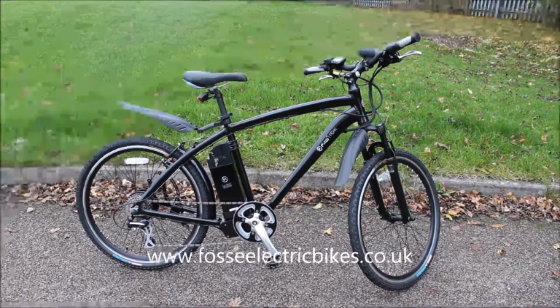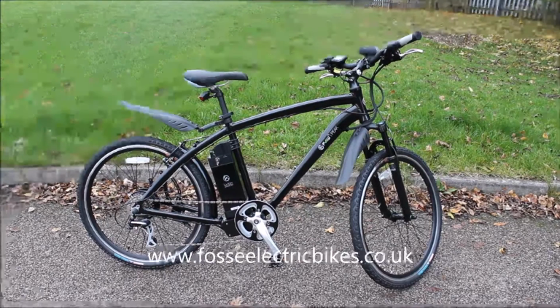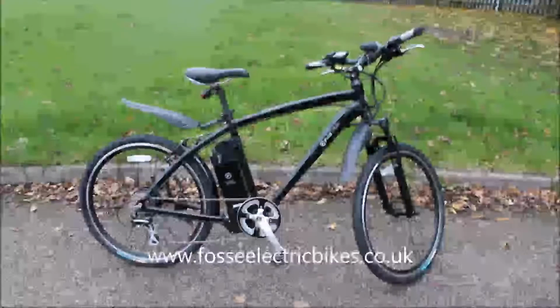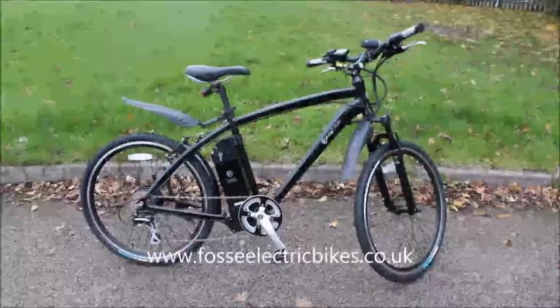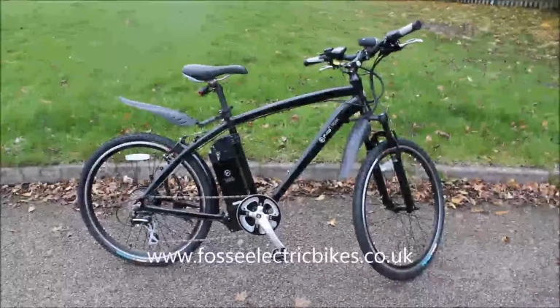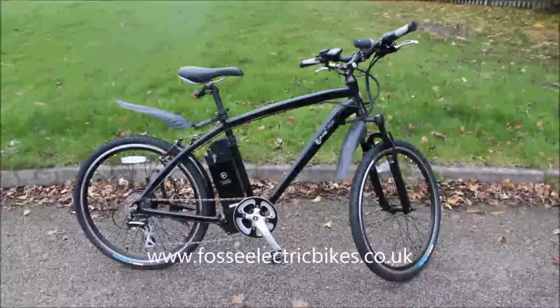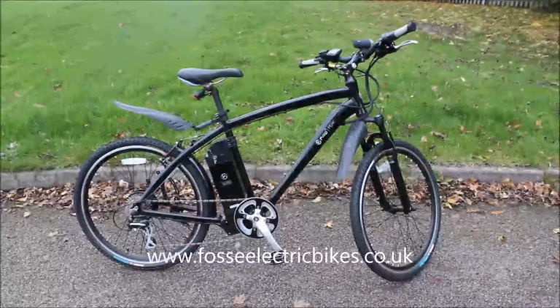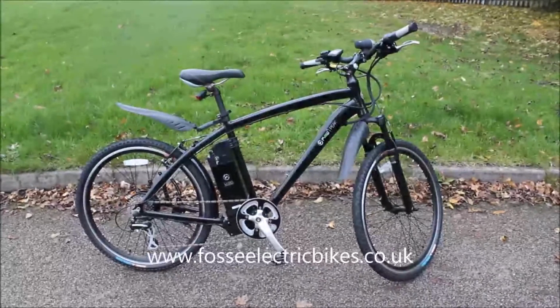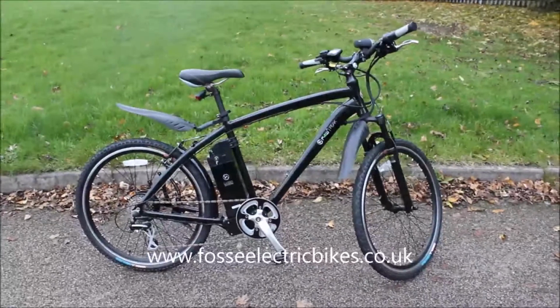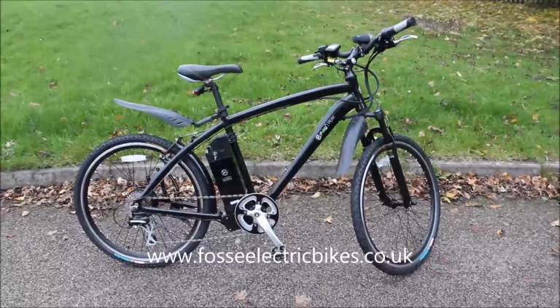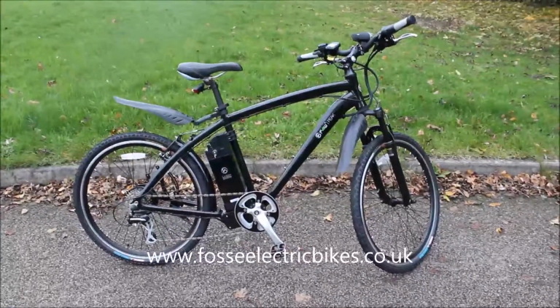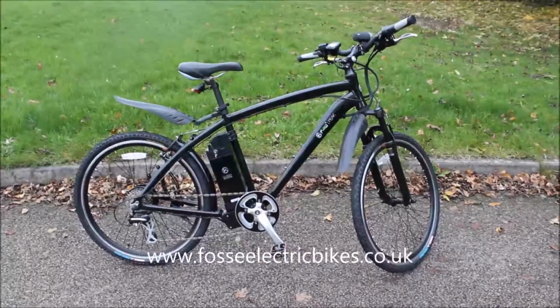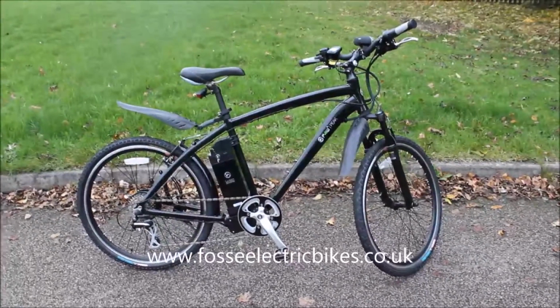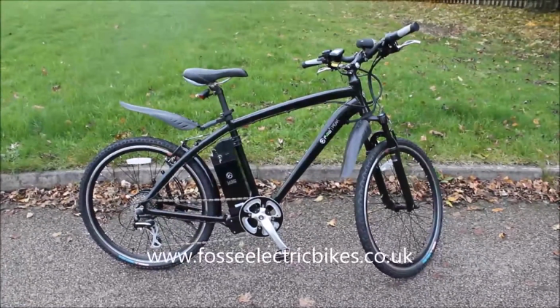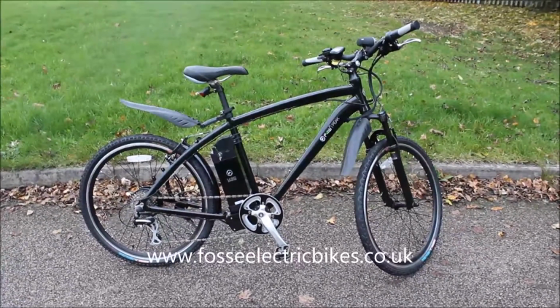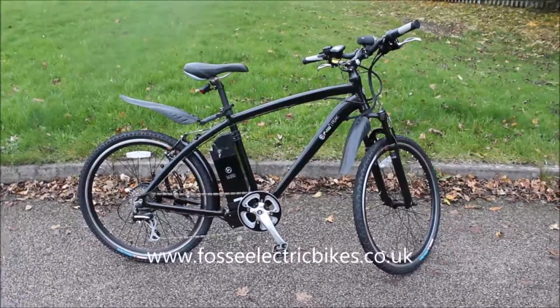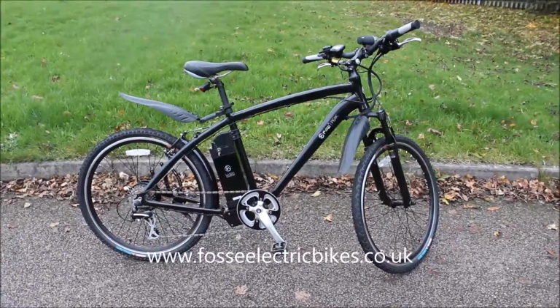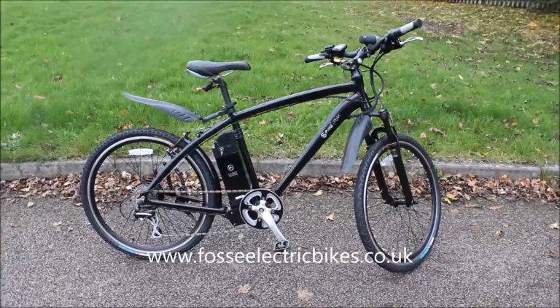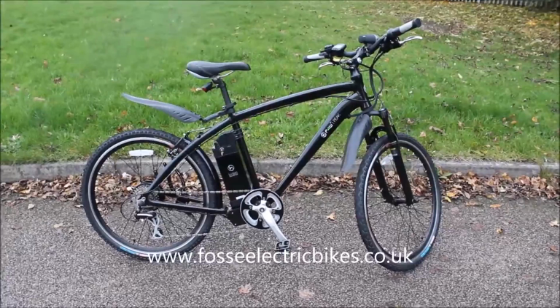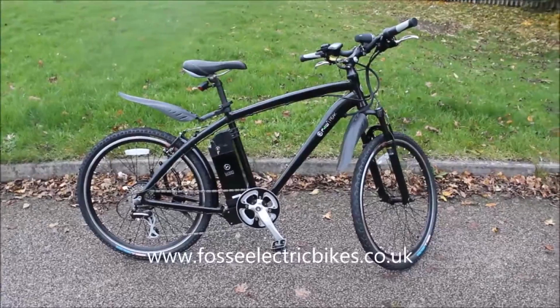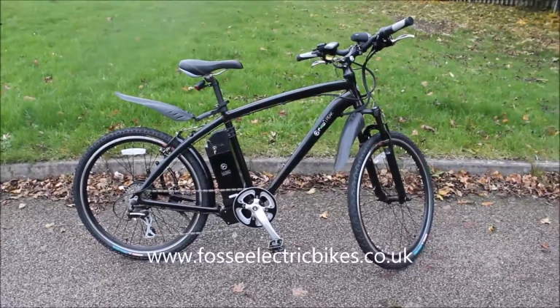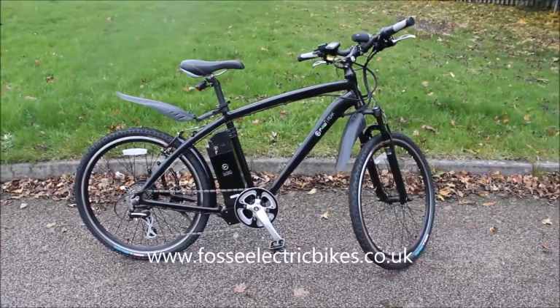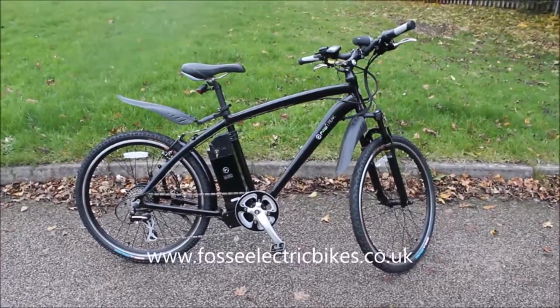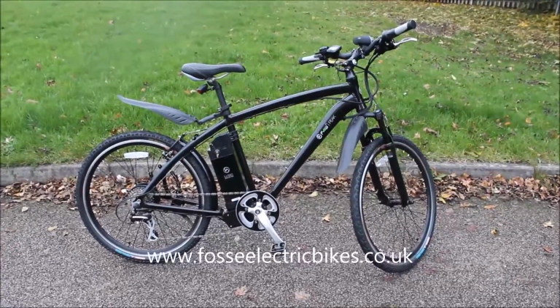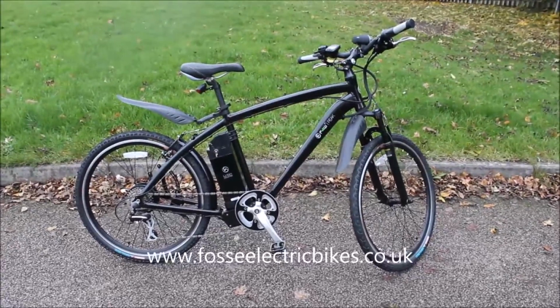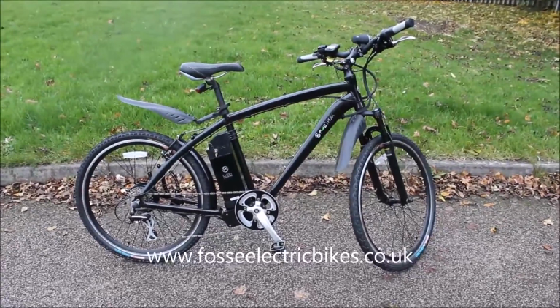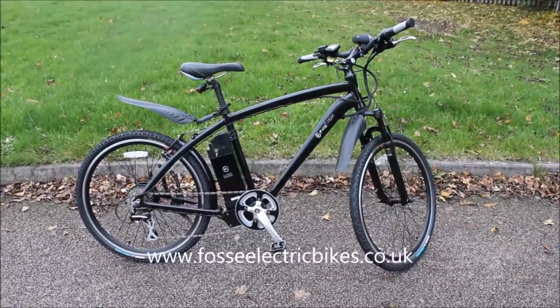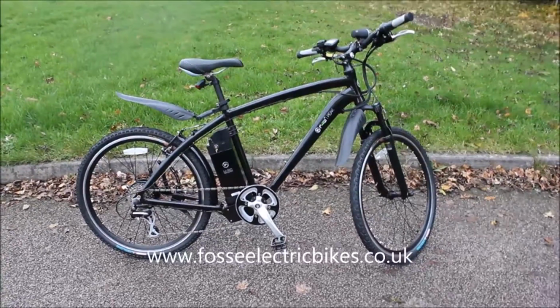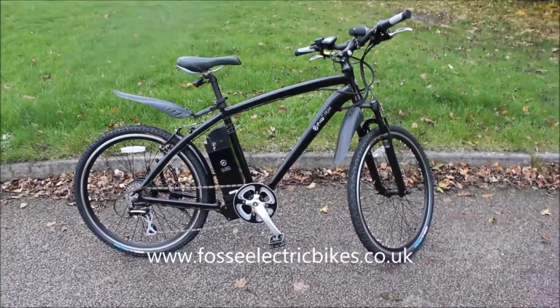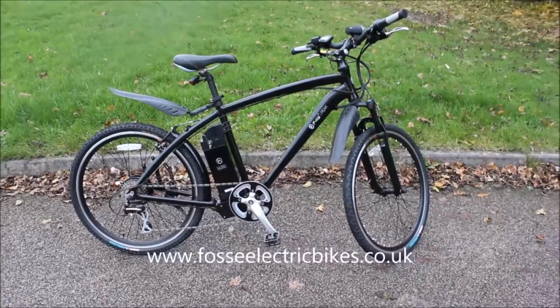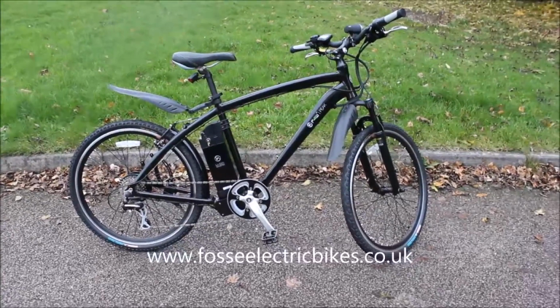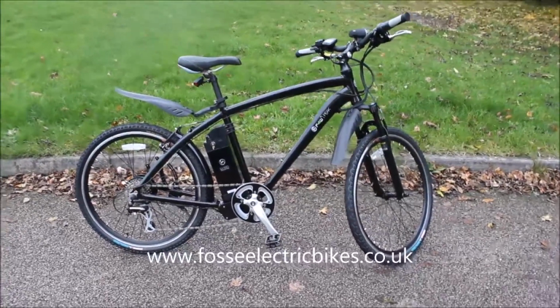Hi there, welcome to Foss Electric Bikes Review. Today we're going to be reviewing the F4W Peak.